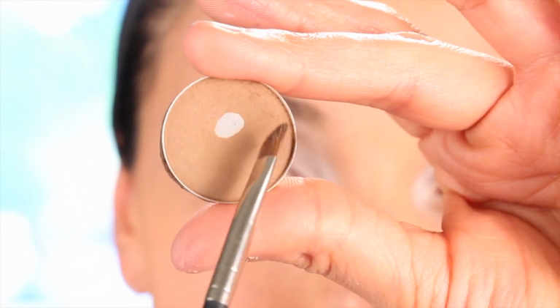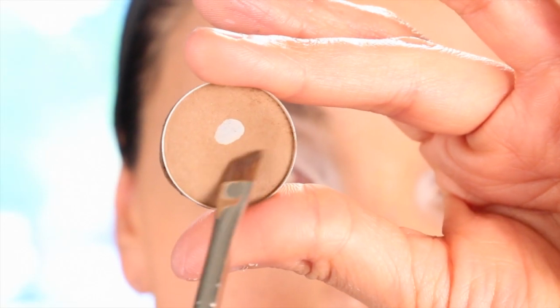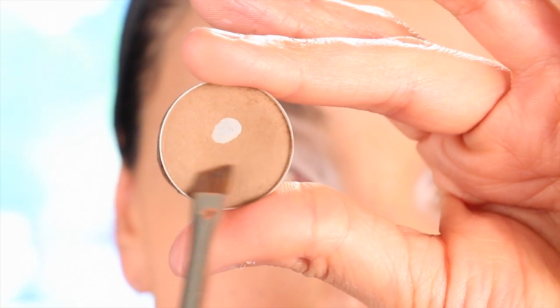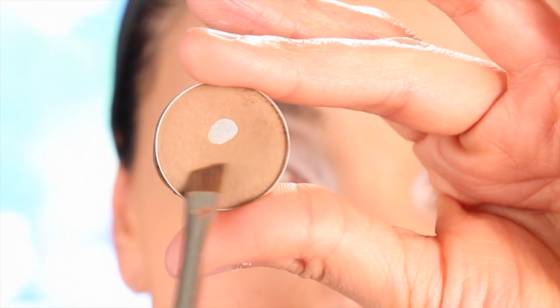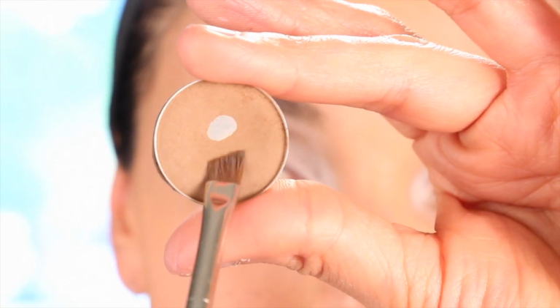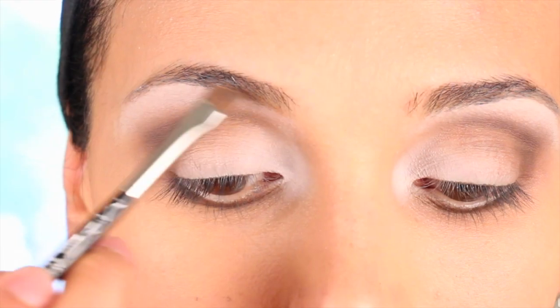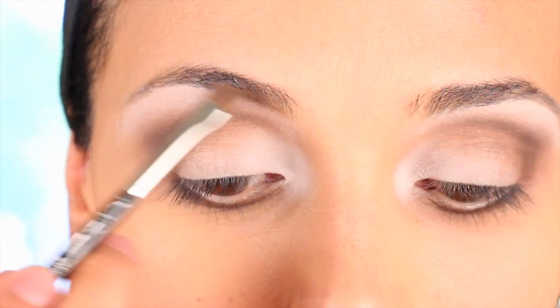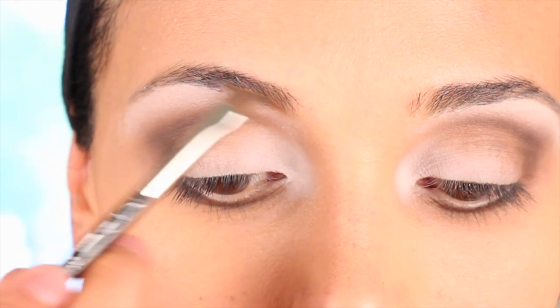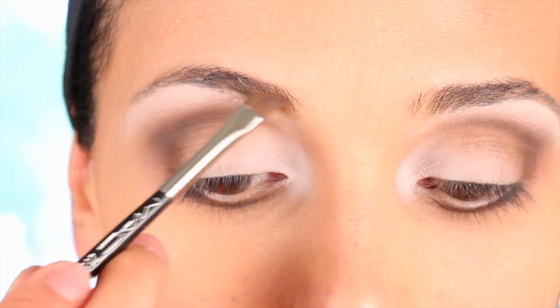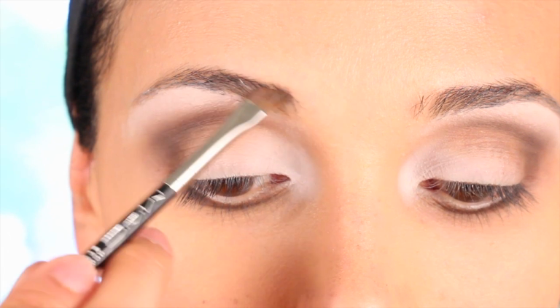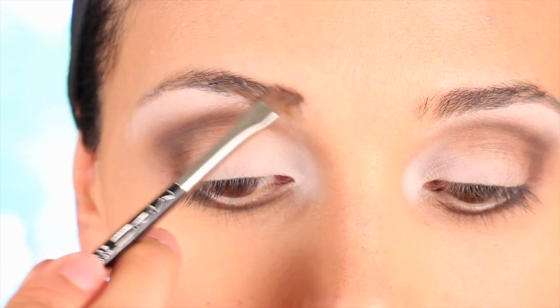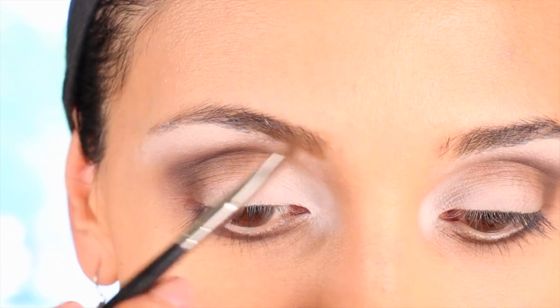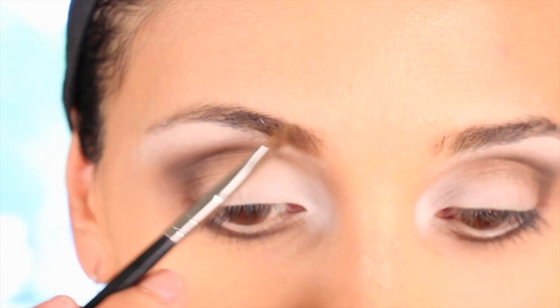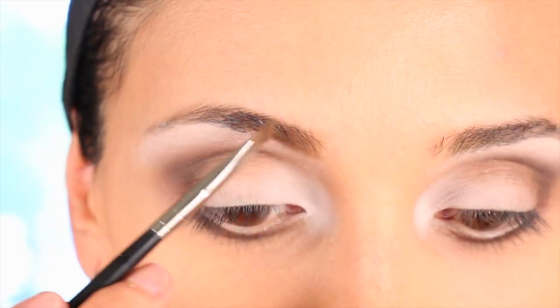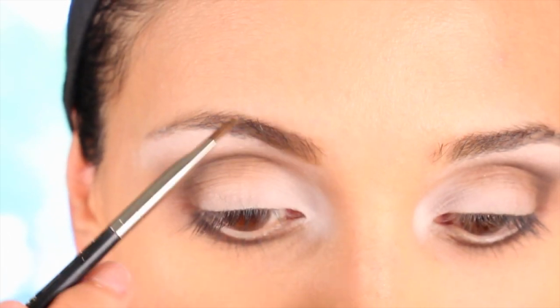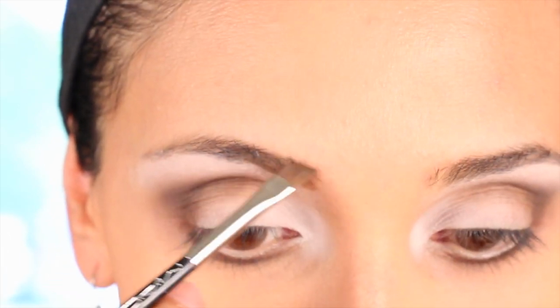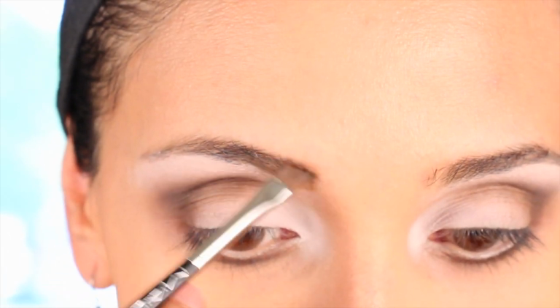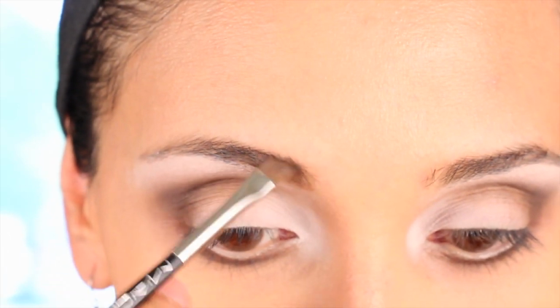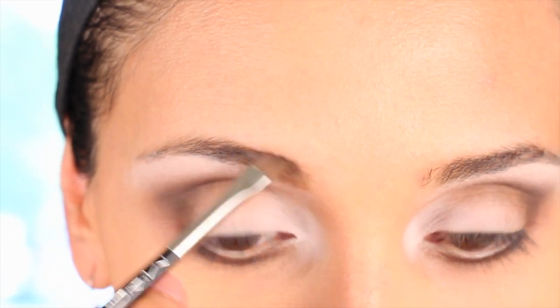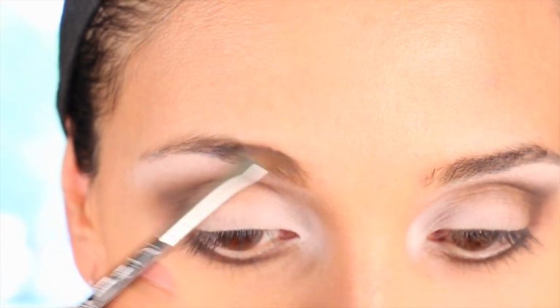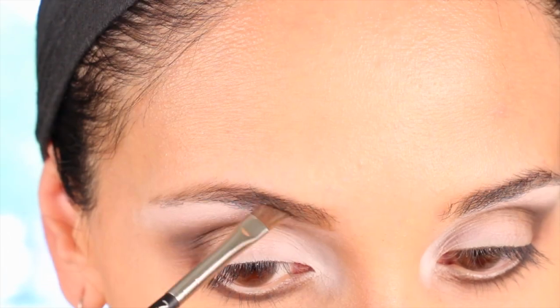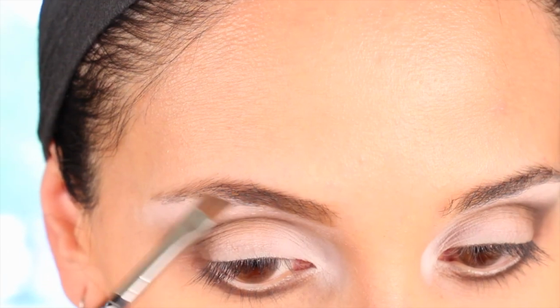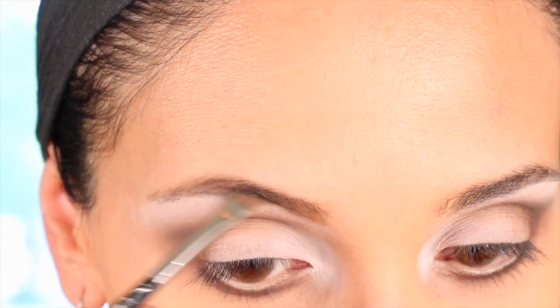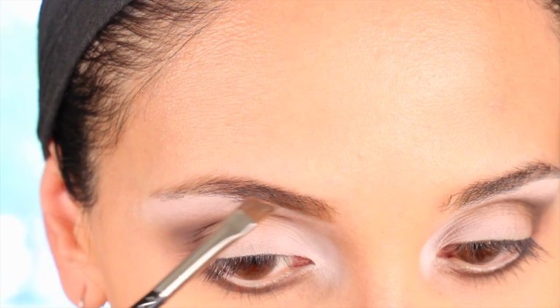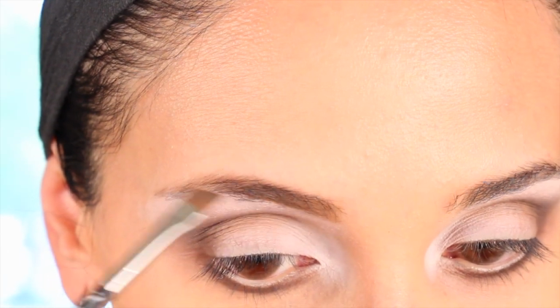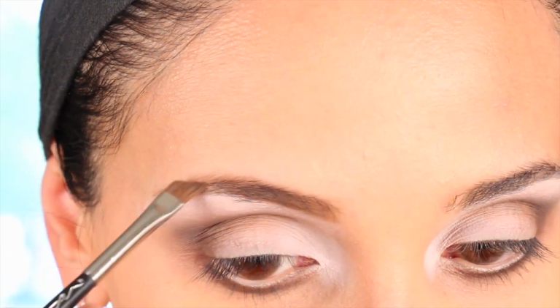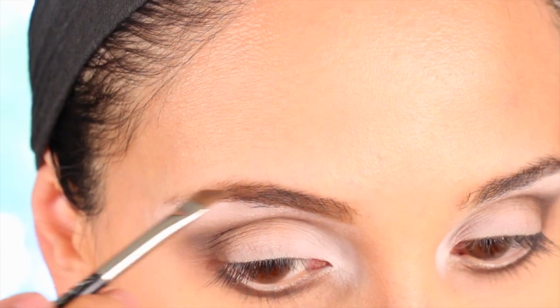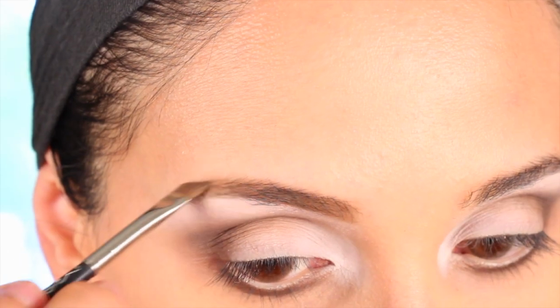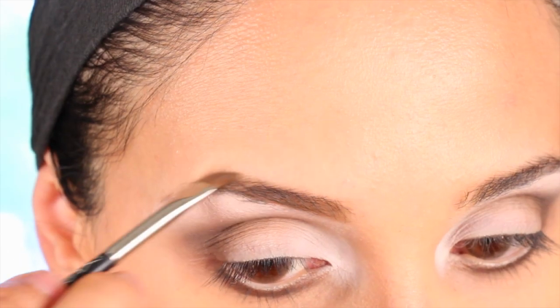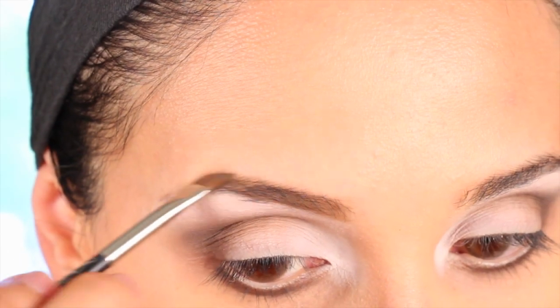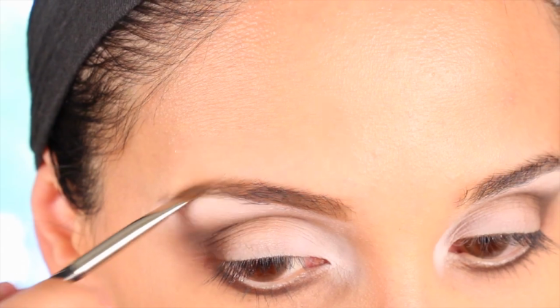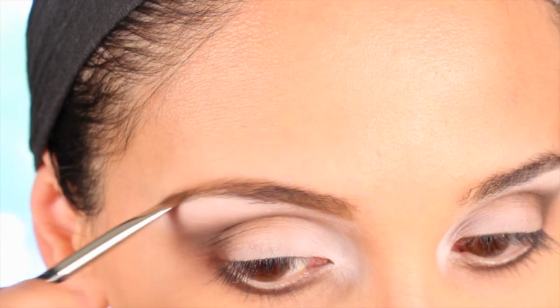Now with this beautiful light brown I'm going to fill in my eyebrows. If you don't need to do this step, just skip it.